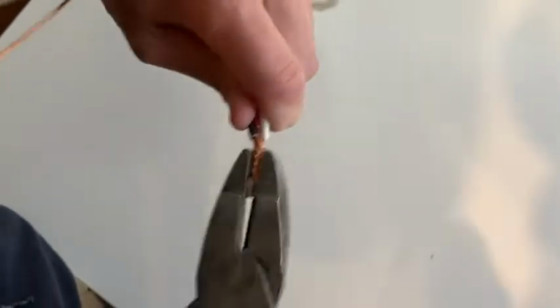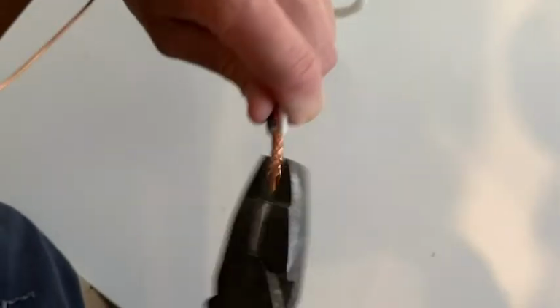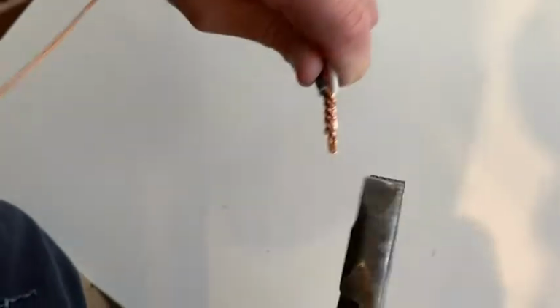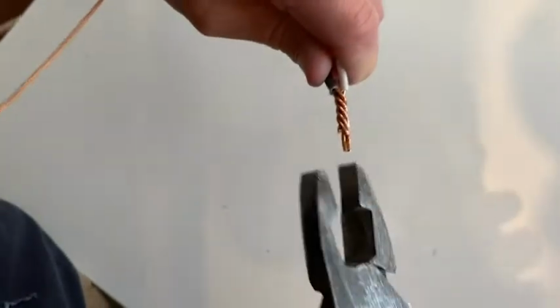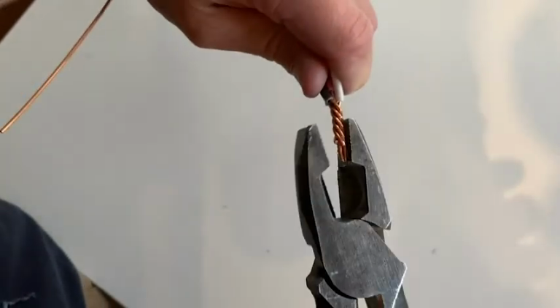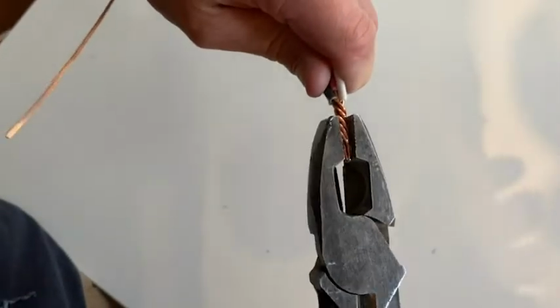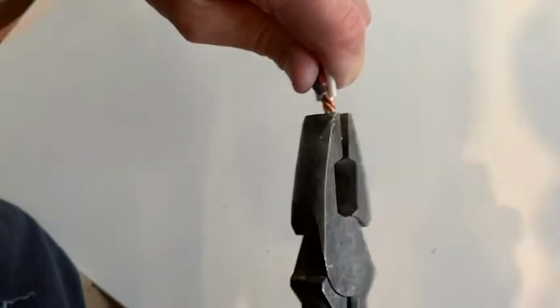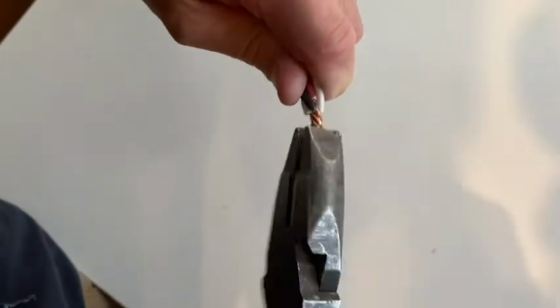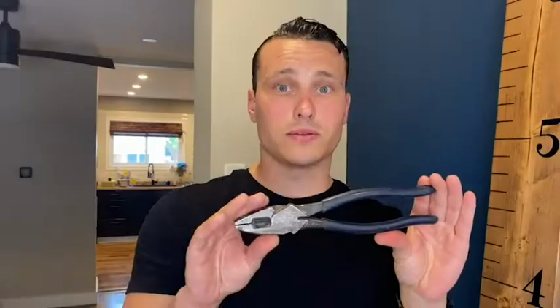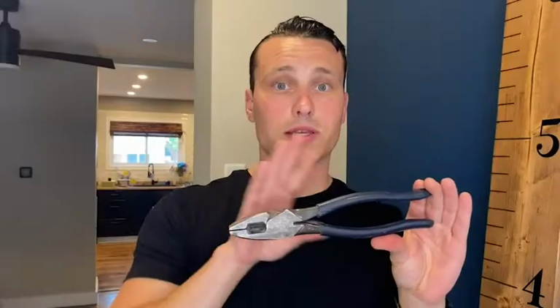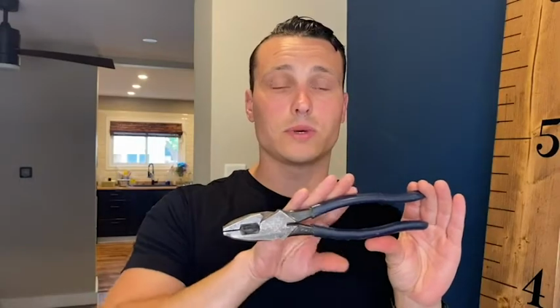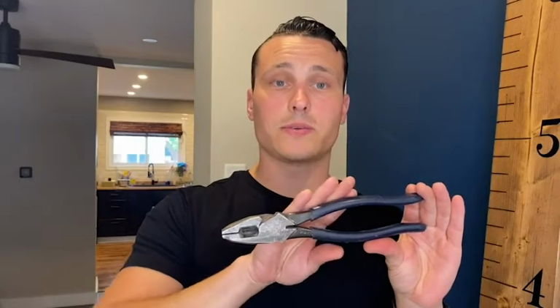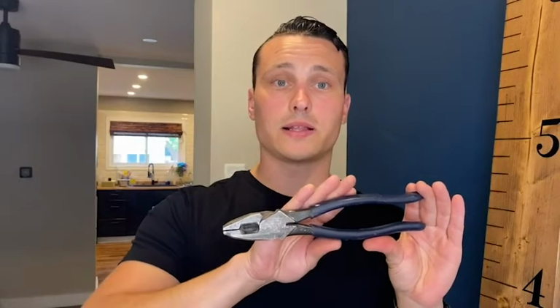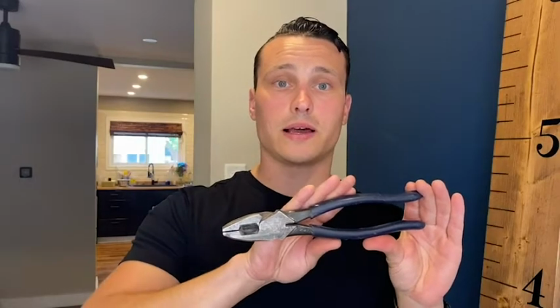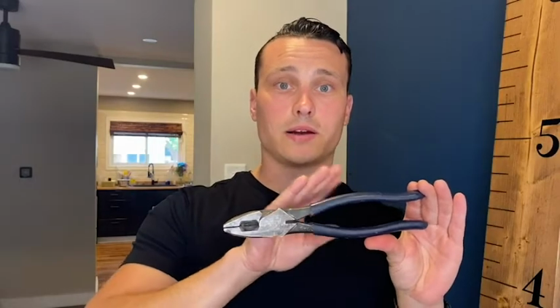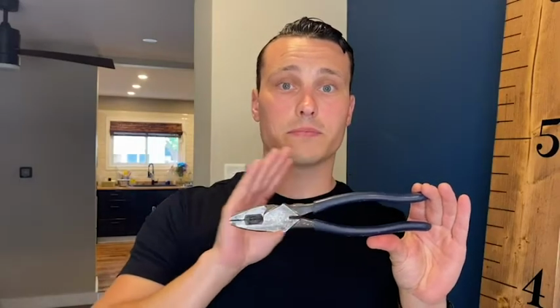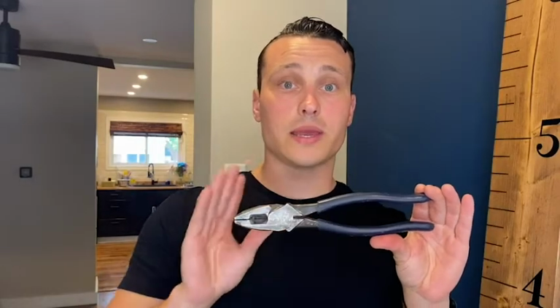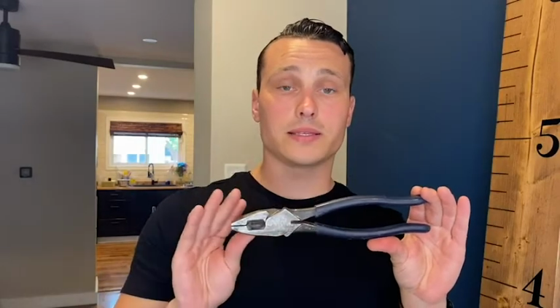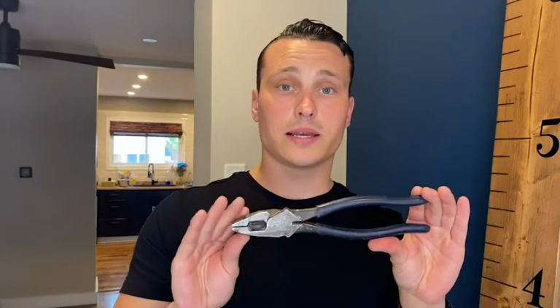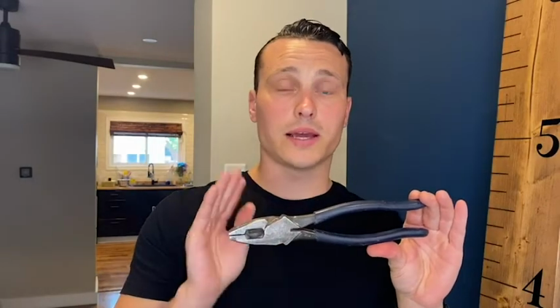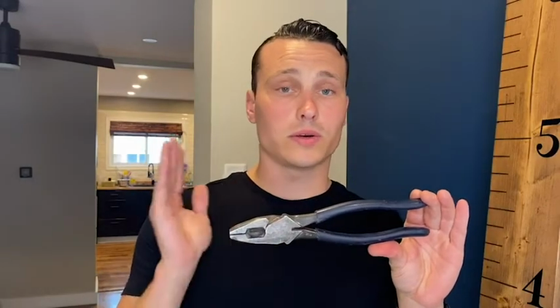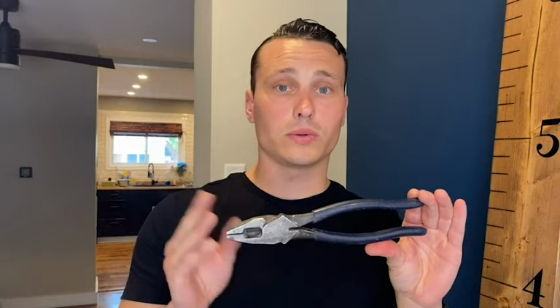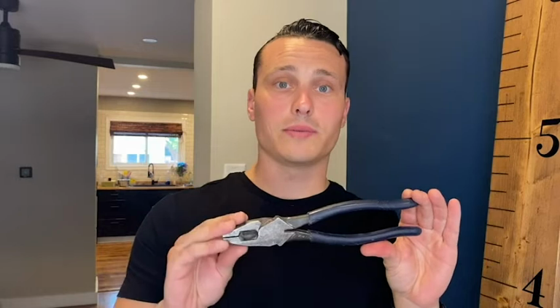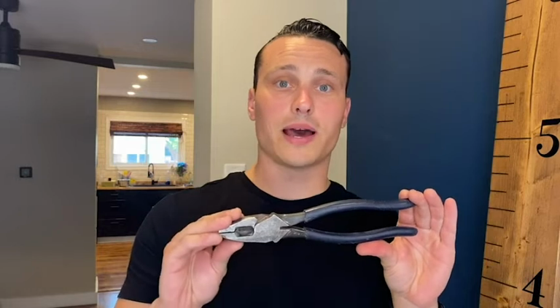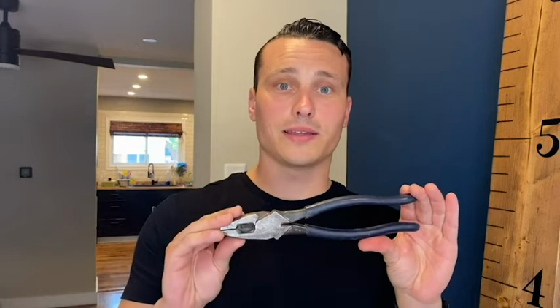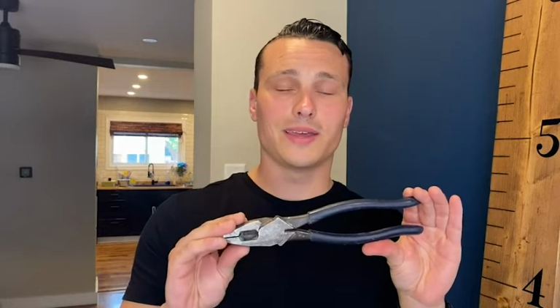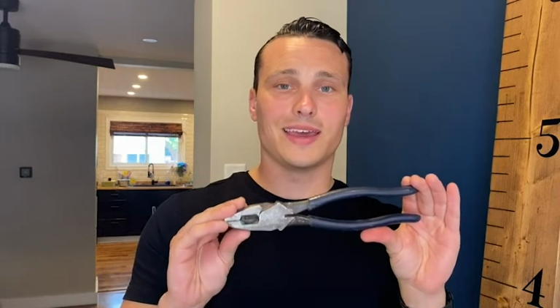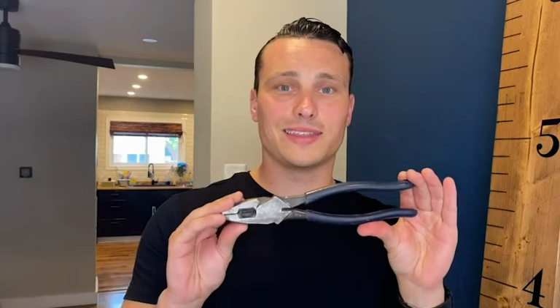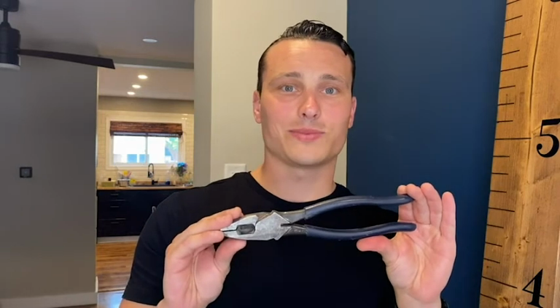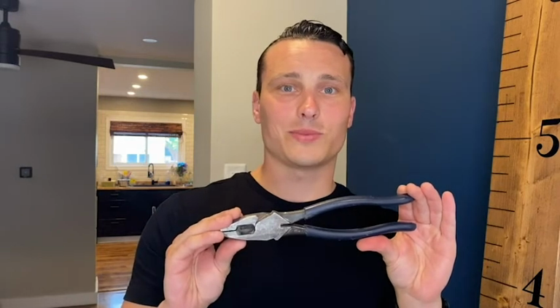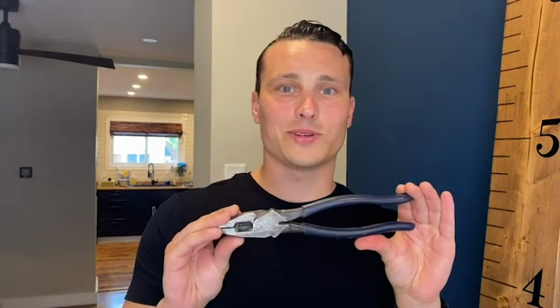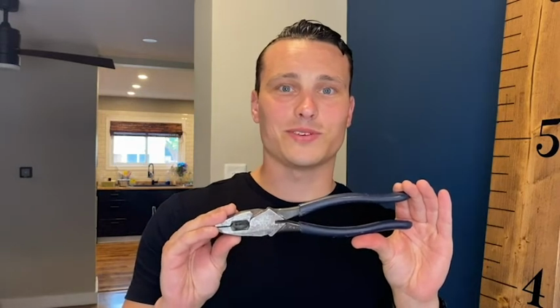So if you are in need of a linesman, these ones by Klein are amazing. I totally back them, and that's my point of view.